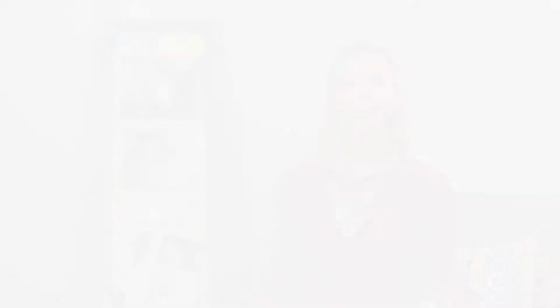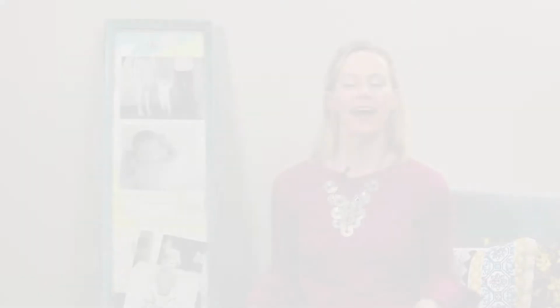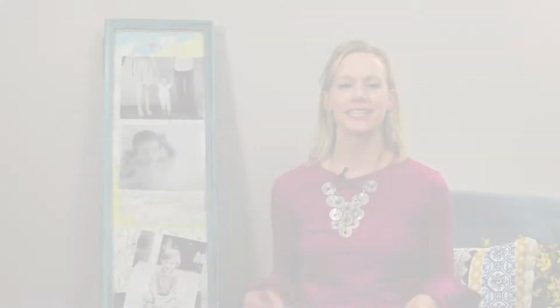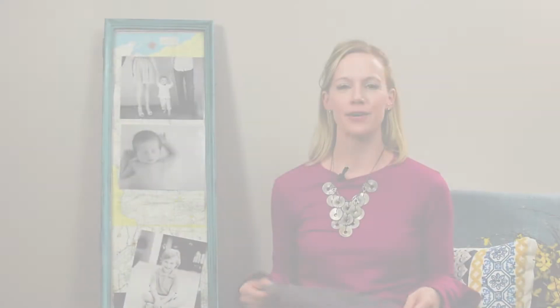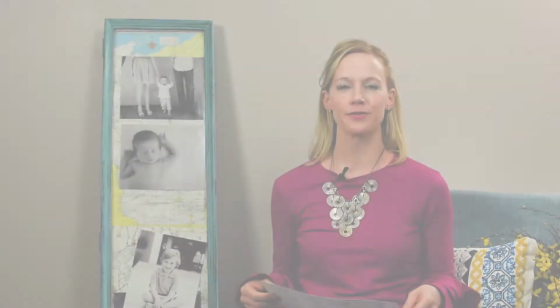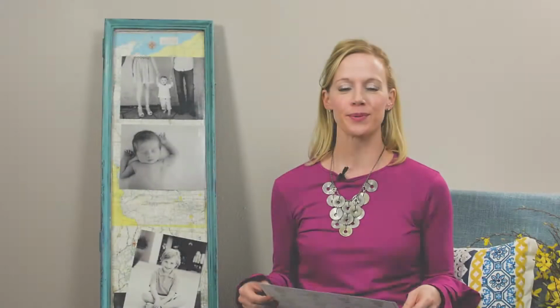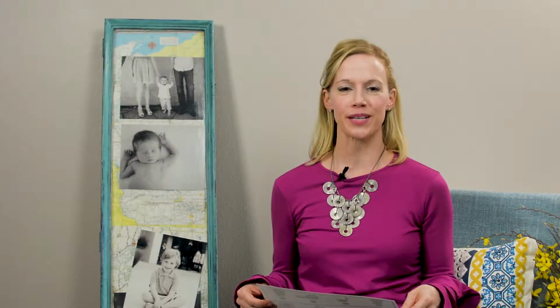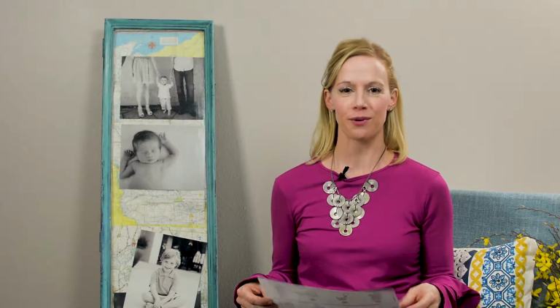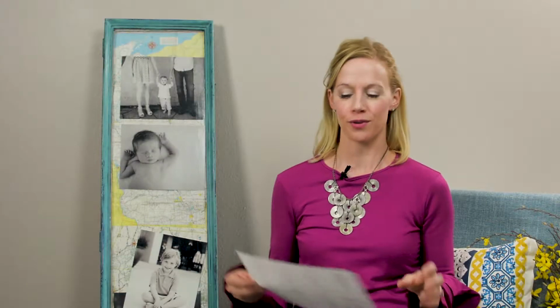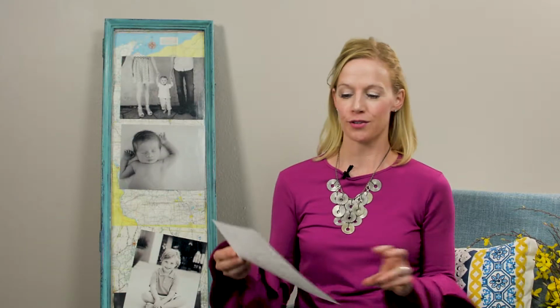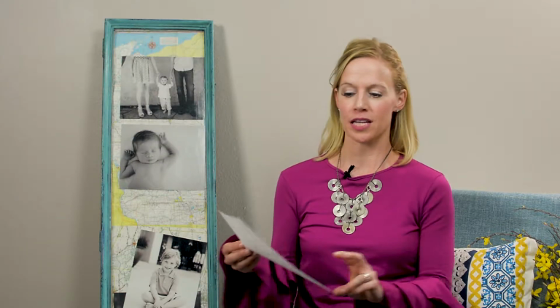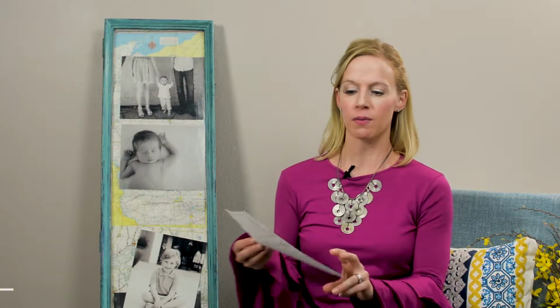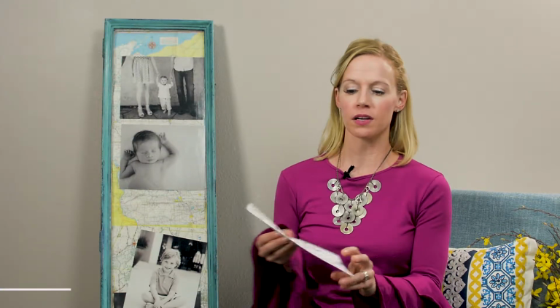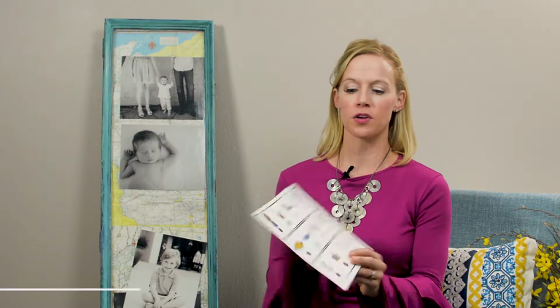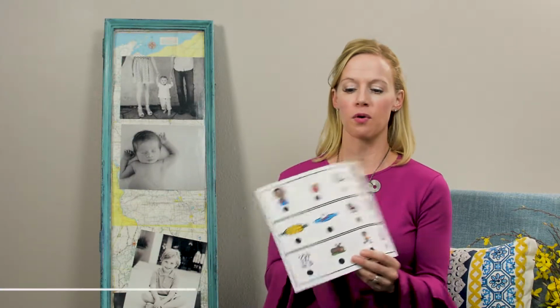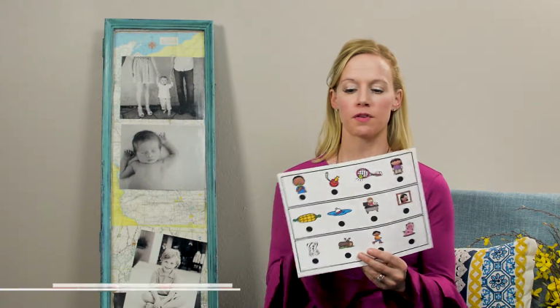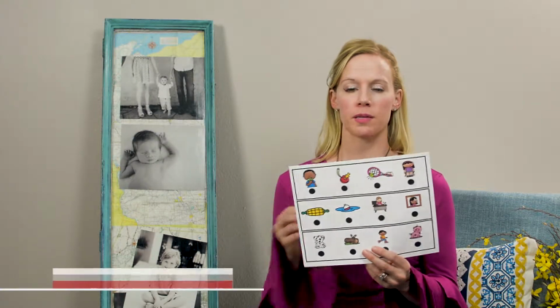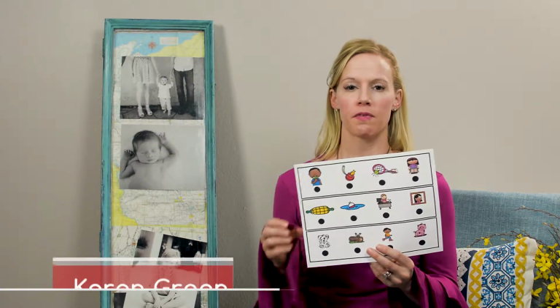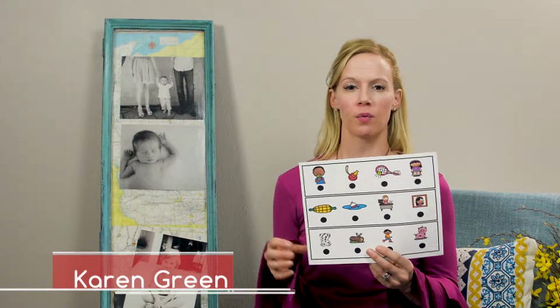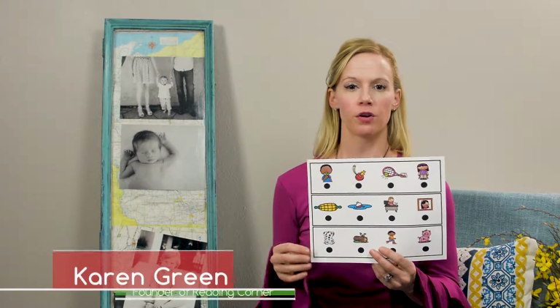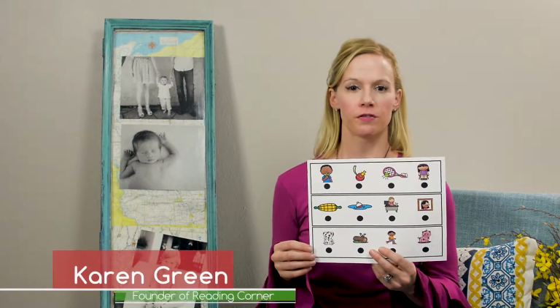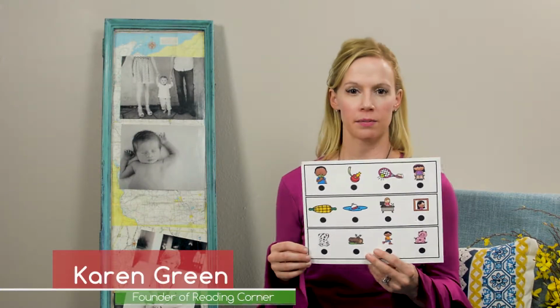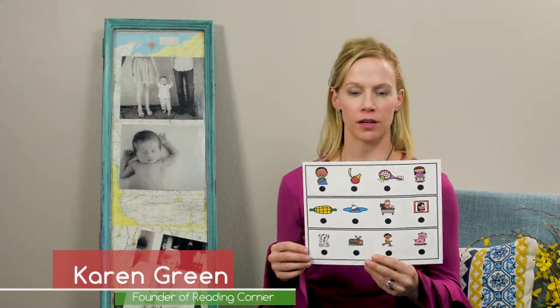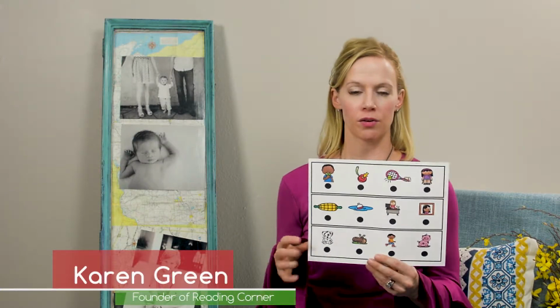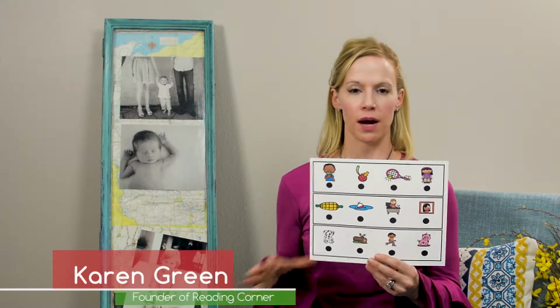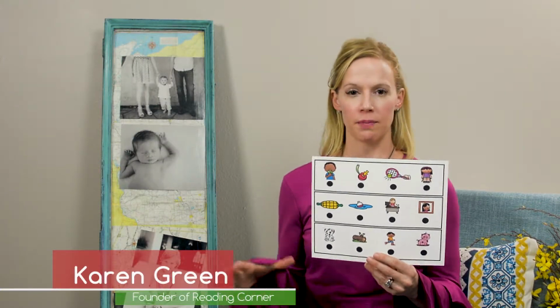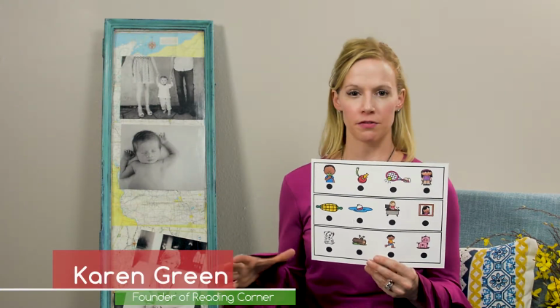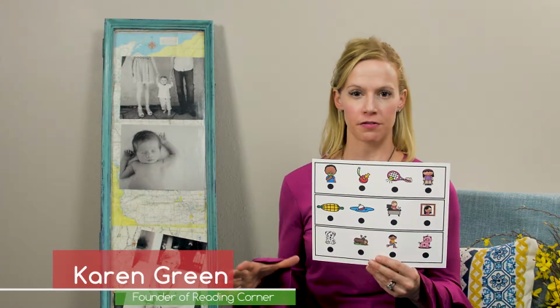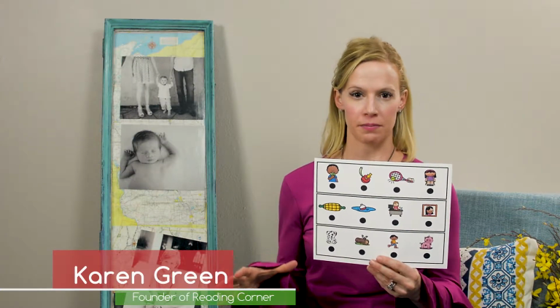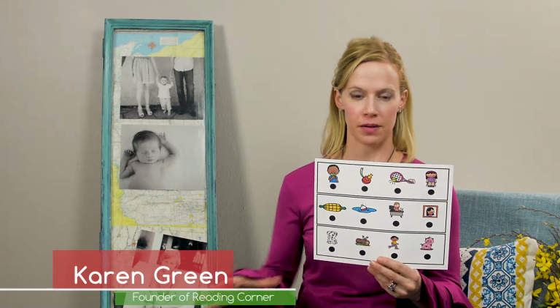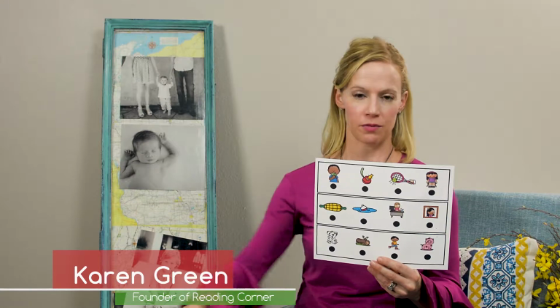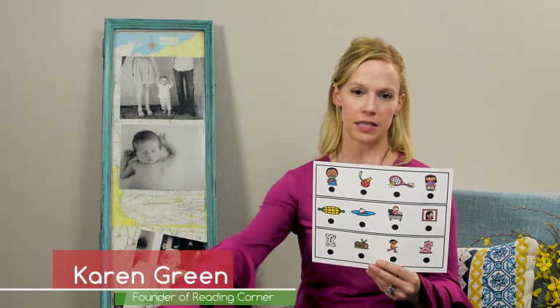Hi, it's Karen from The Reading Corner. Today we're going to go over some of our word family or rhyming flip and reads.